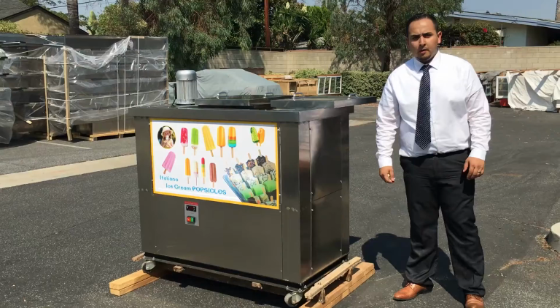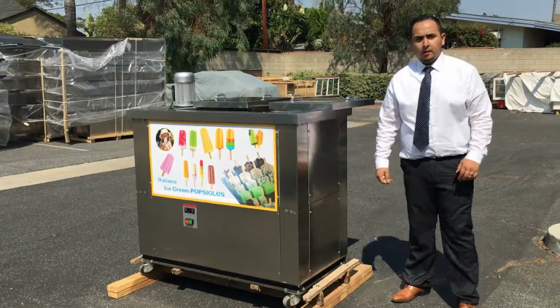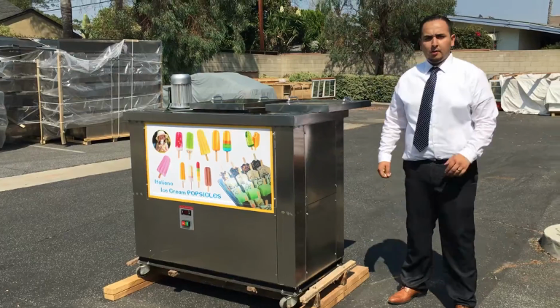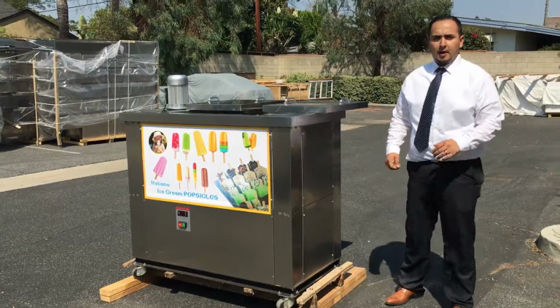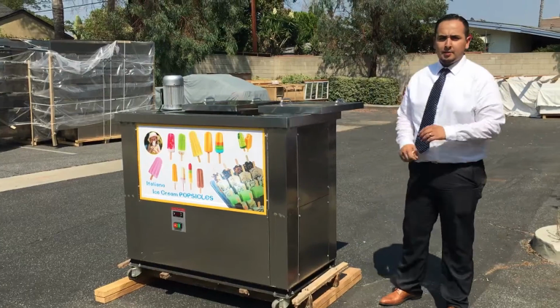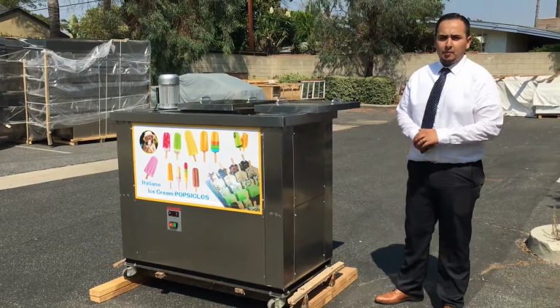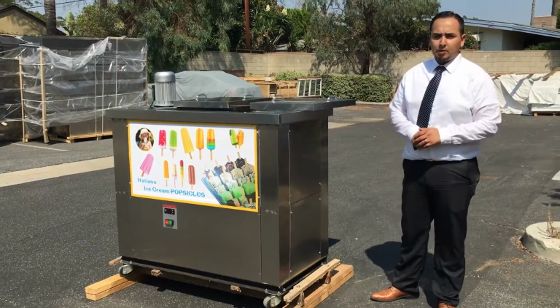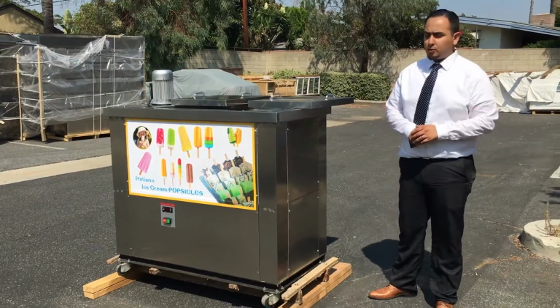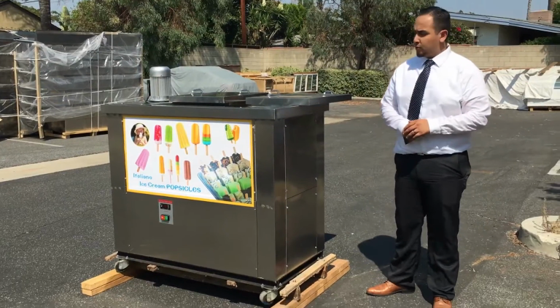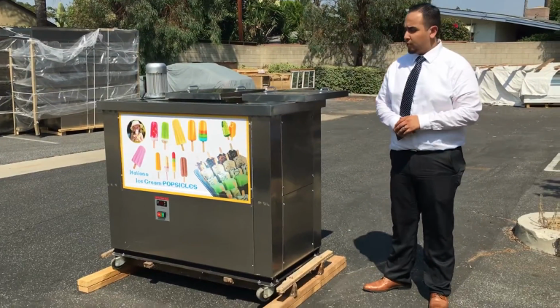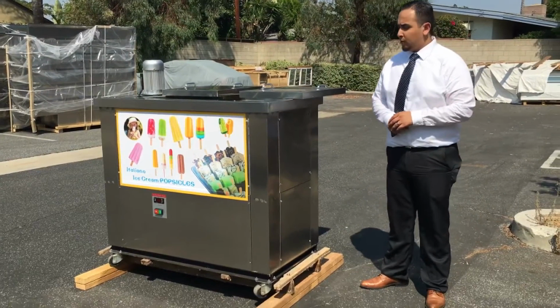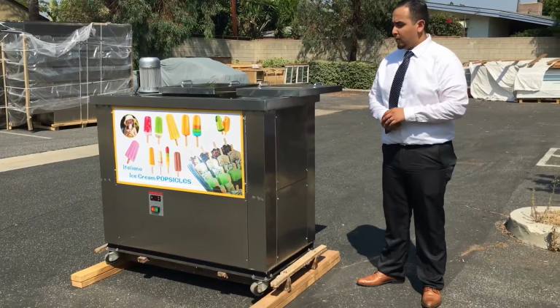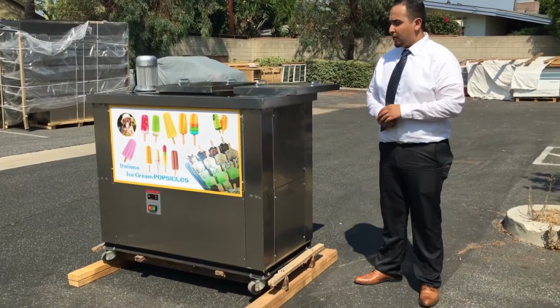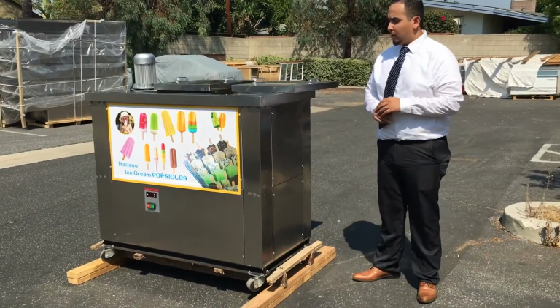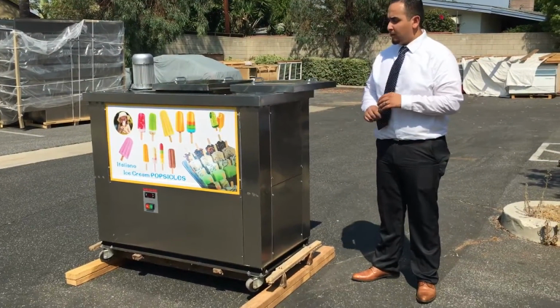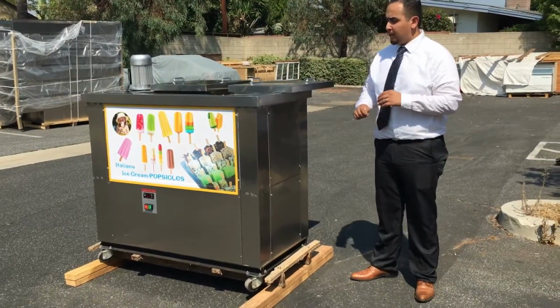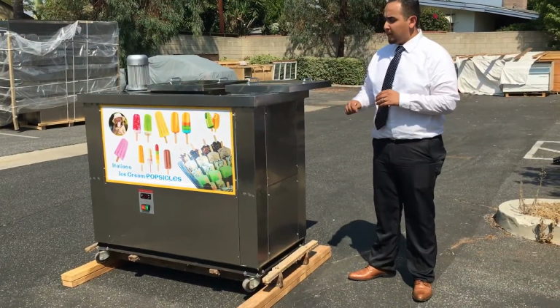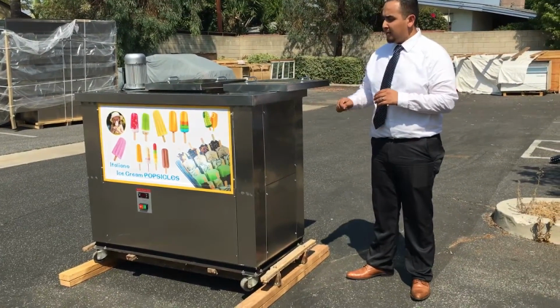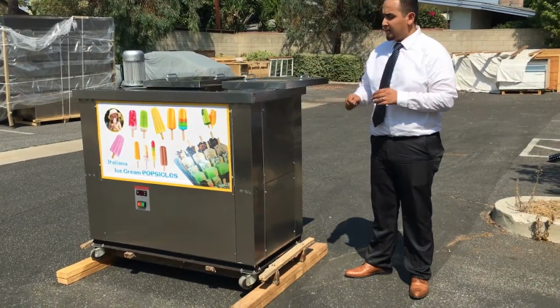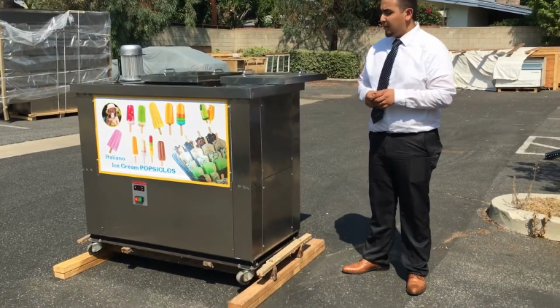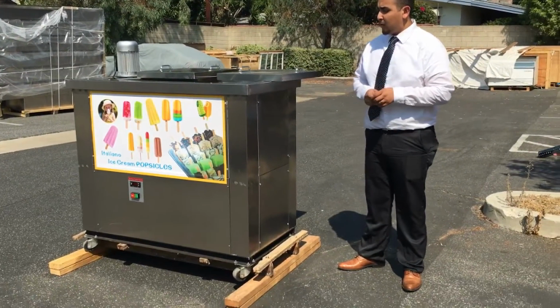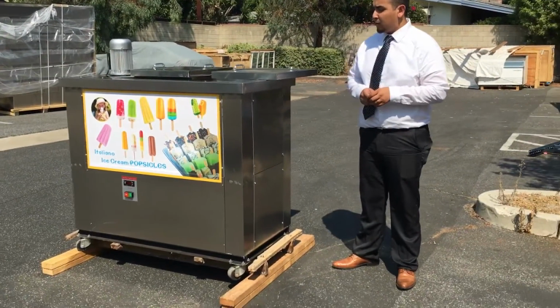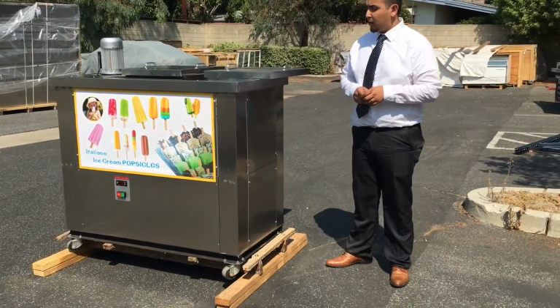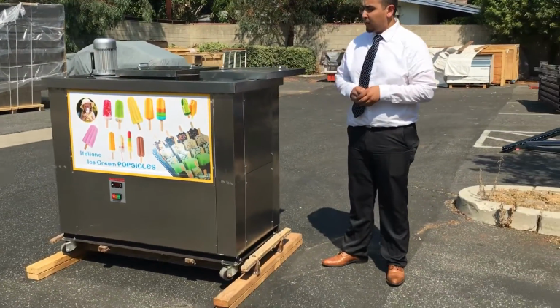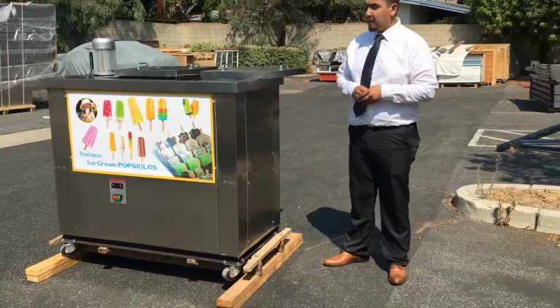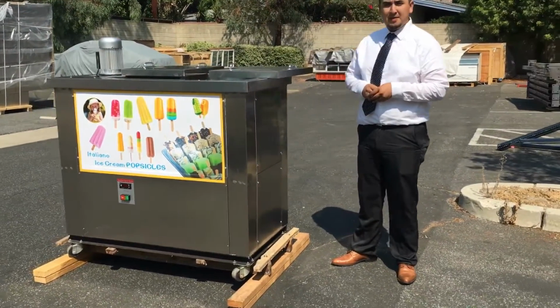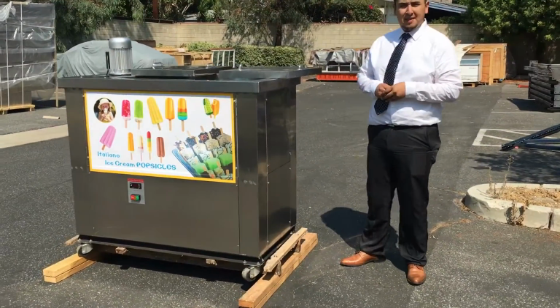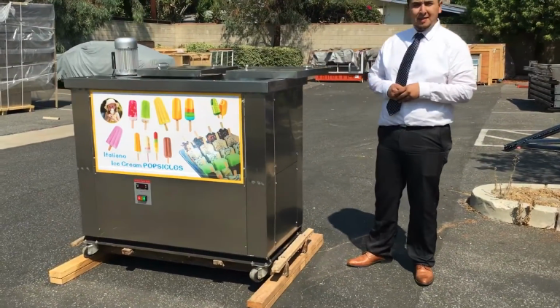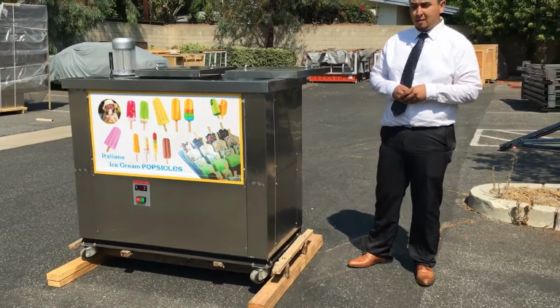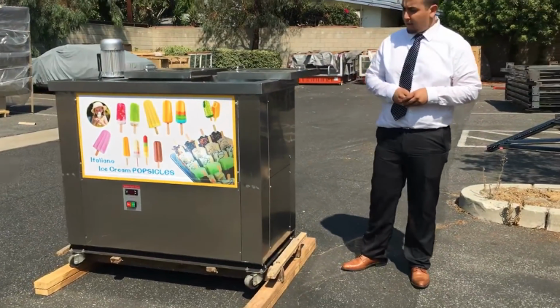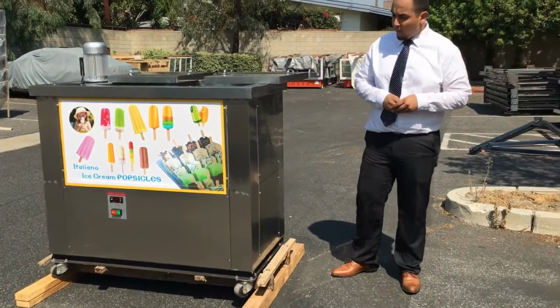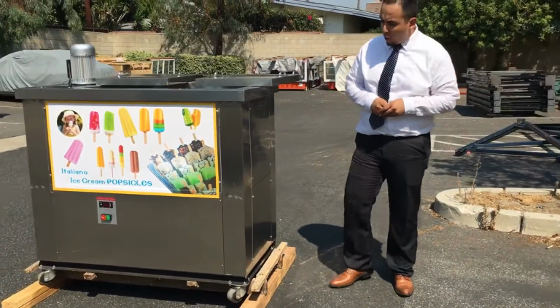Hello guys, today we're going to introduce to you the other one, VPZ, model number VPZ-4.